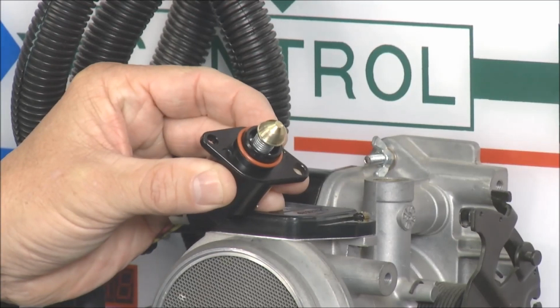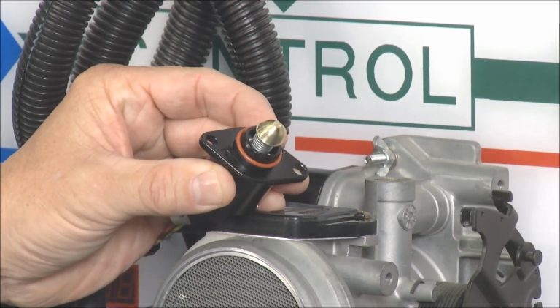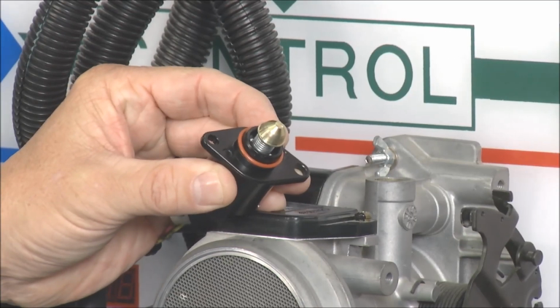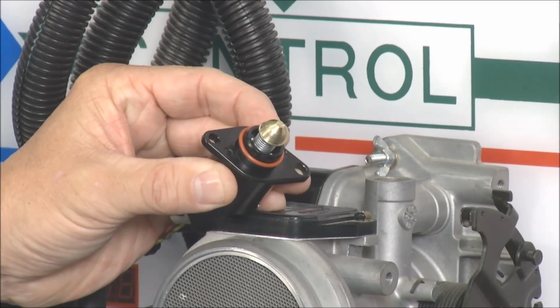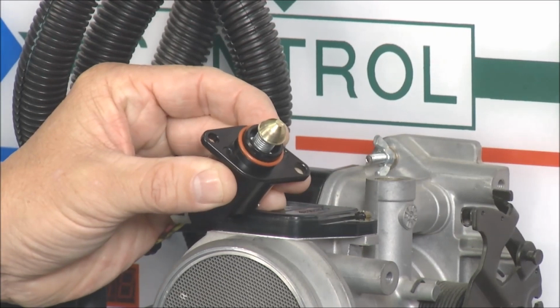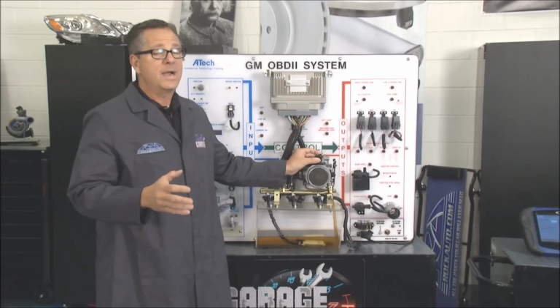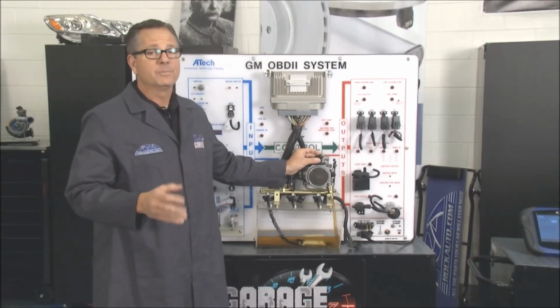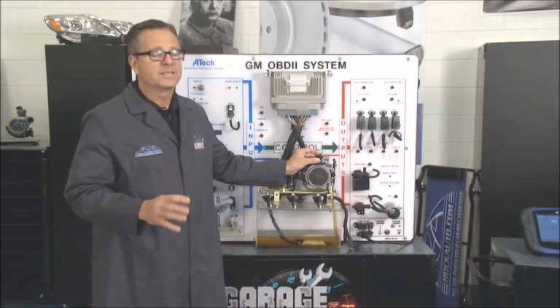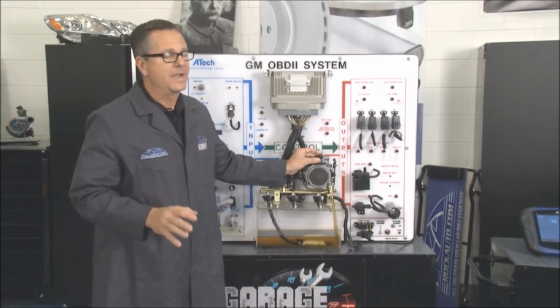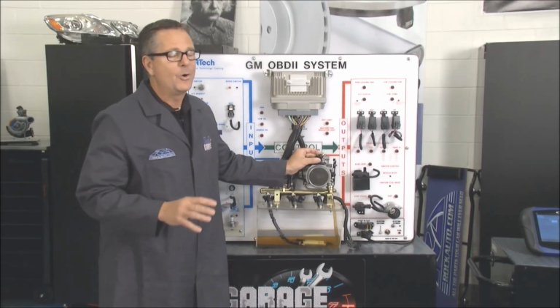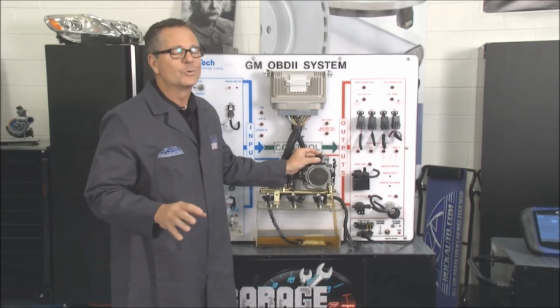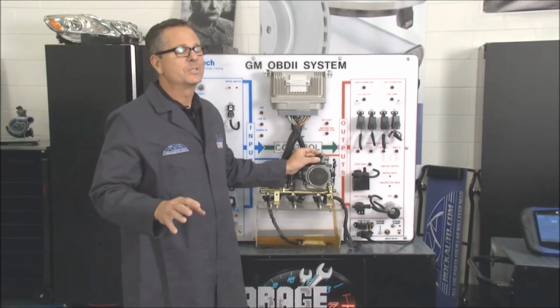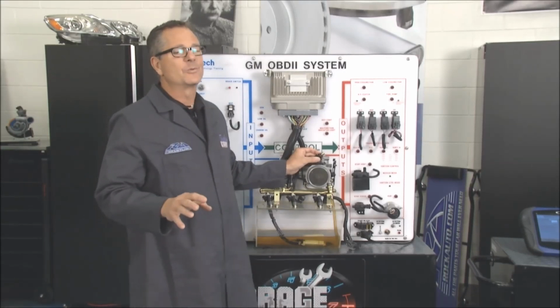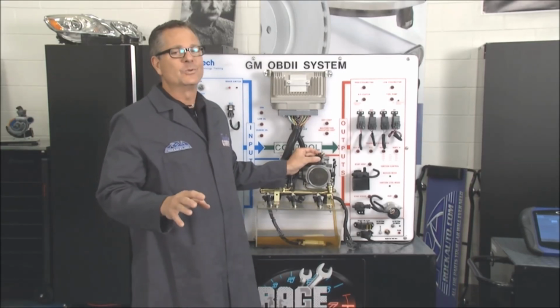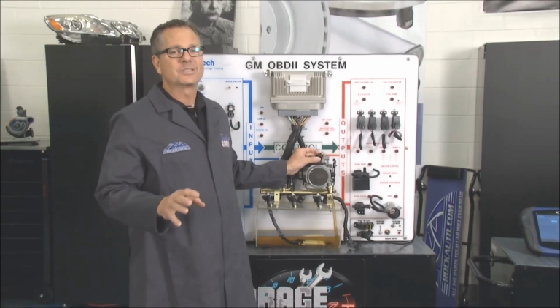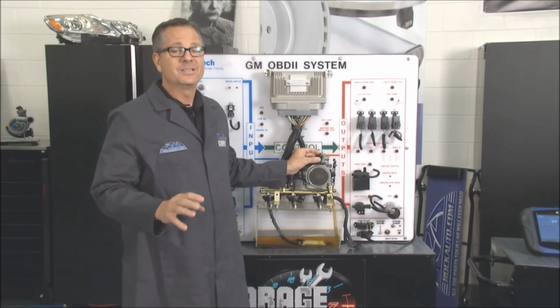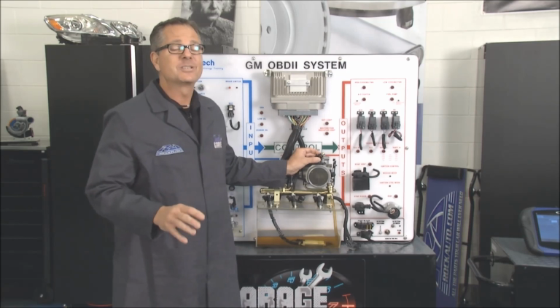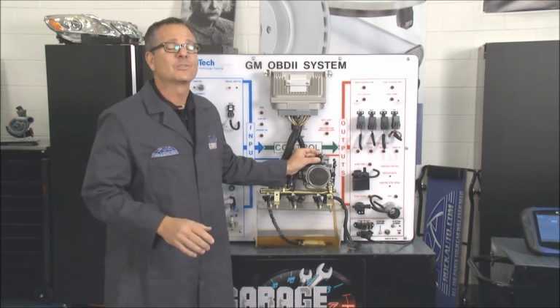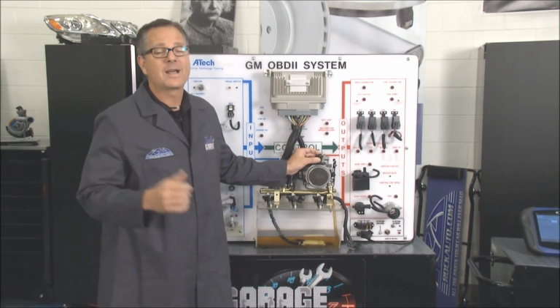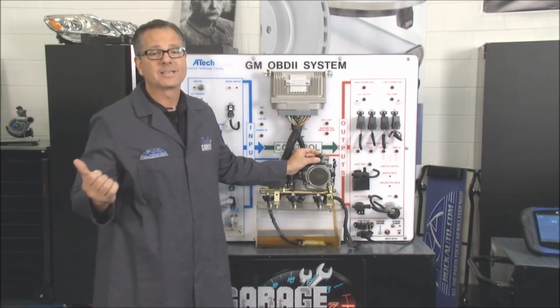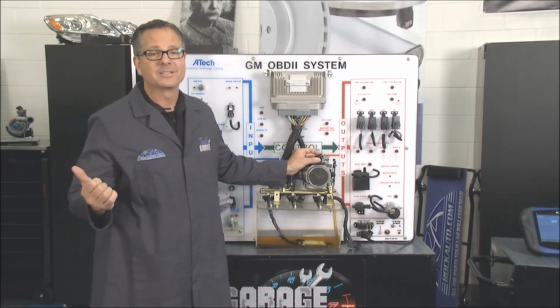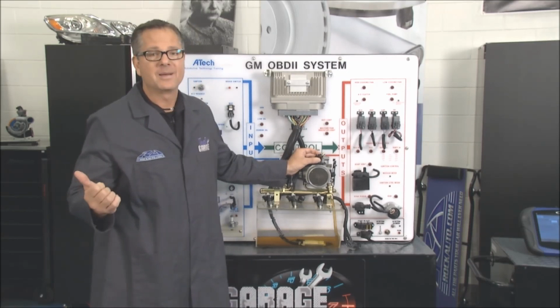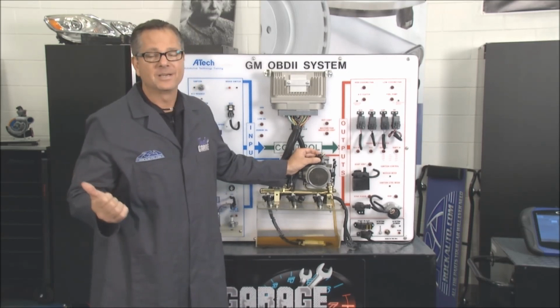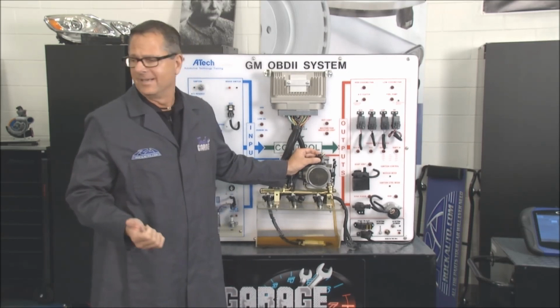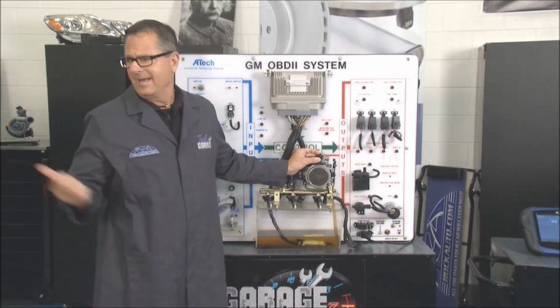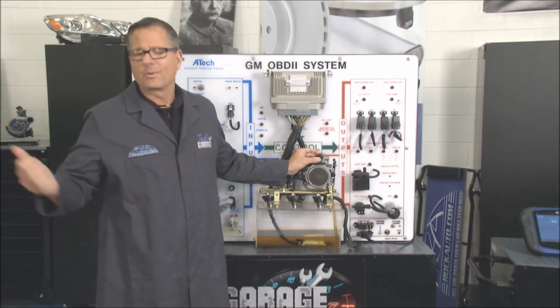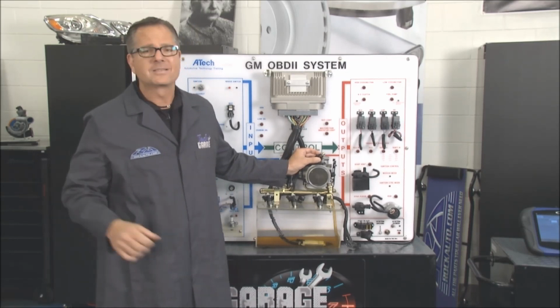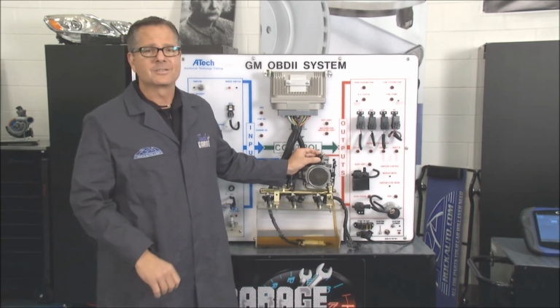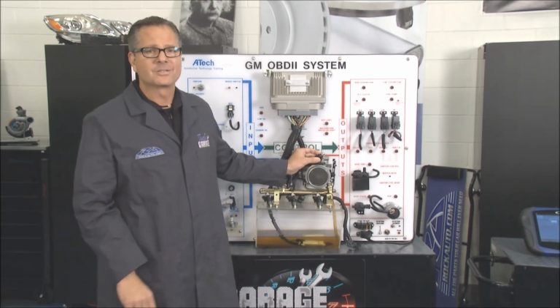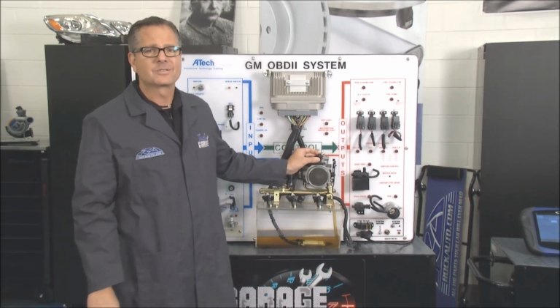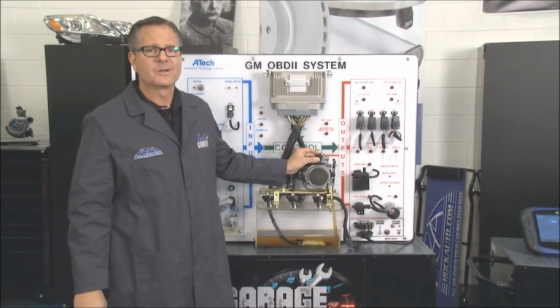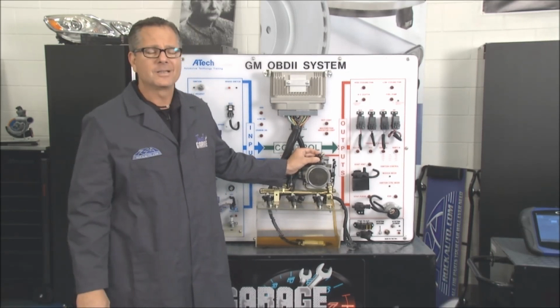Now drive-by-wire plays by a whole new set of rules — it uses the throttle itself to get the job done. Brian's going to show us what's going on.